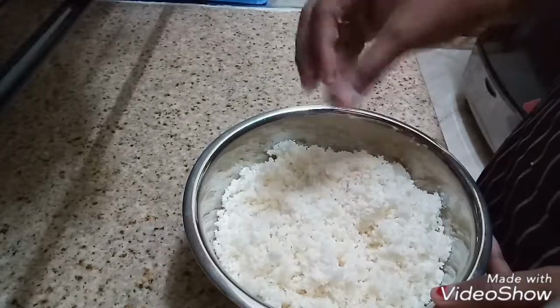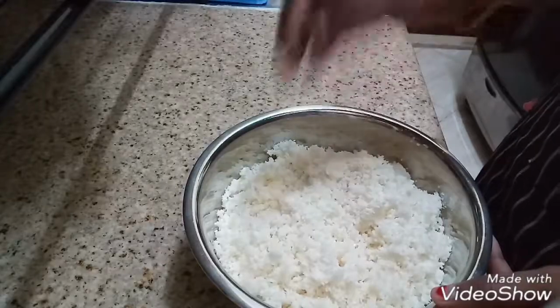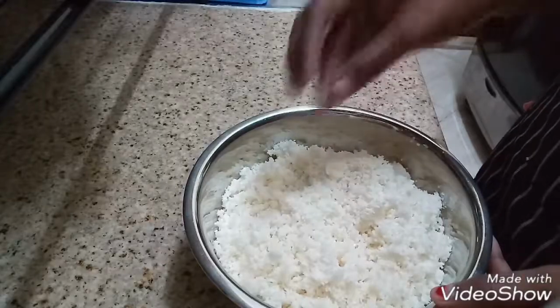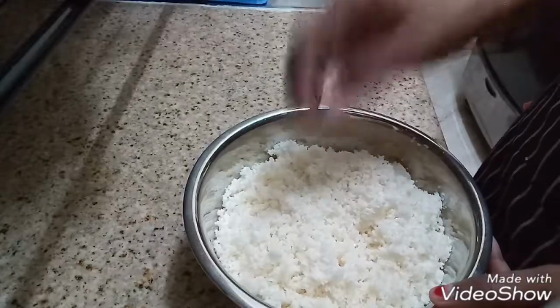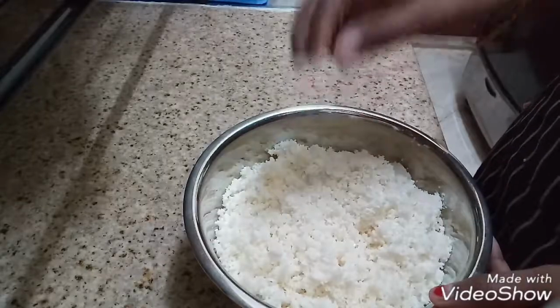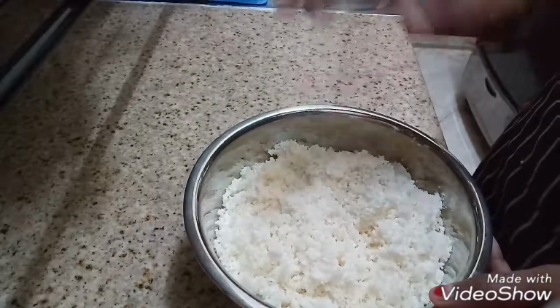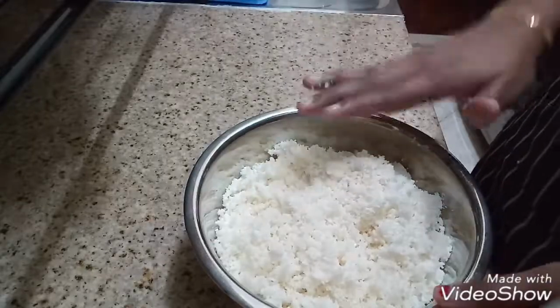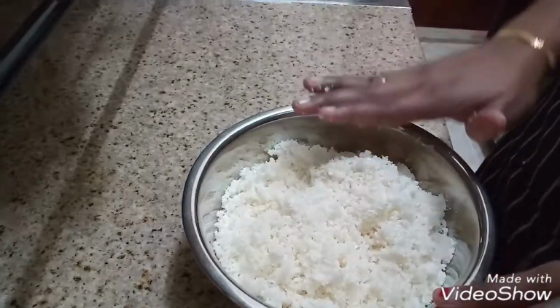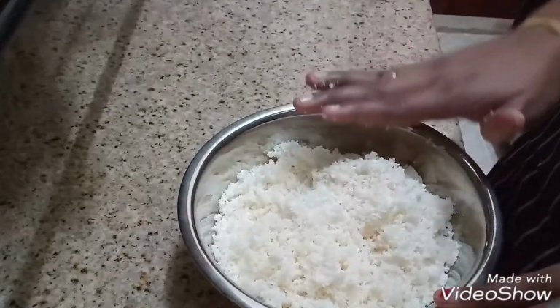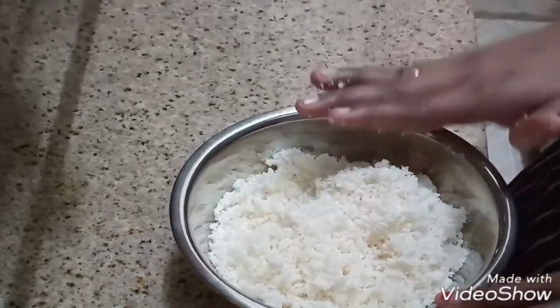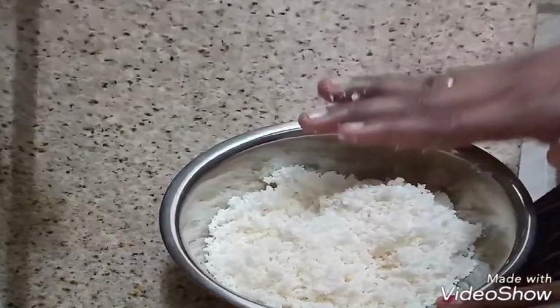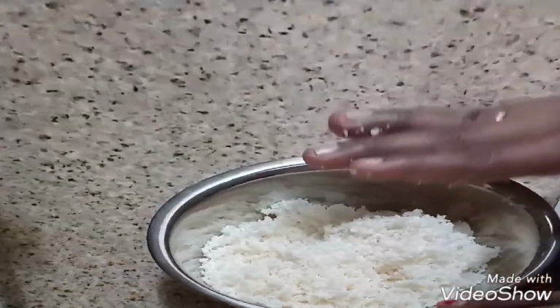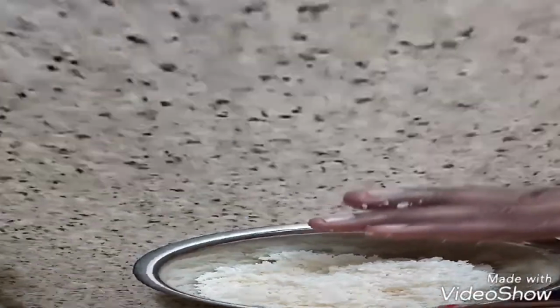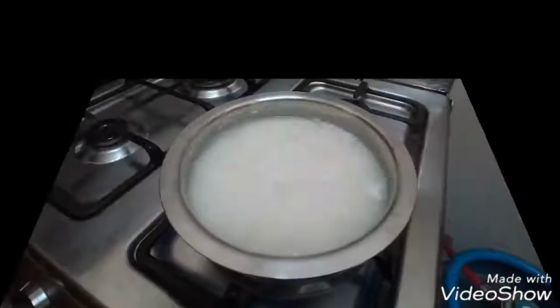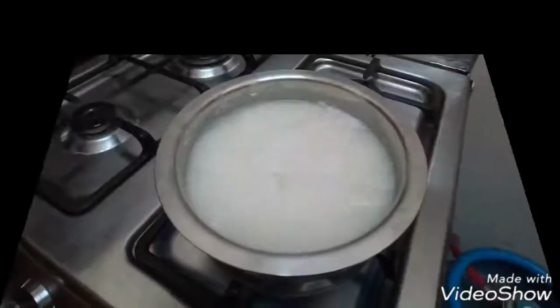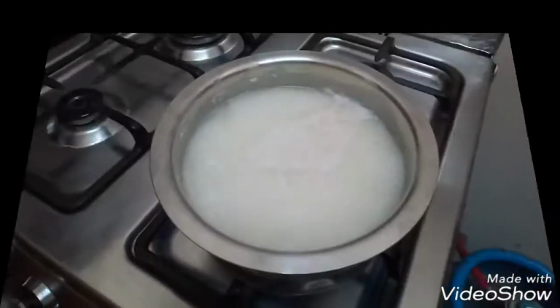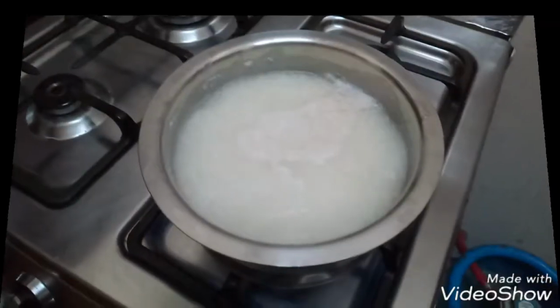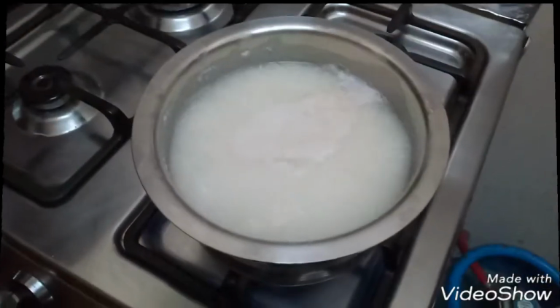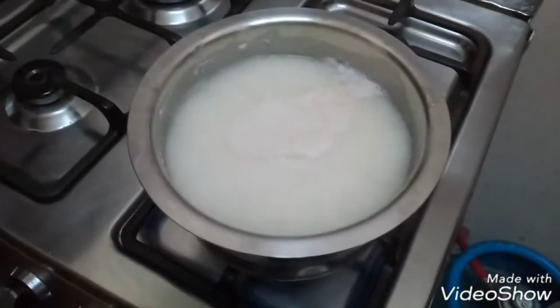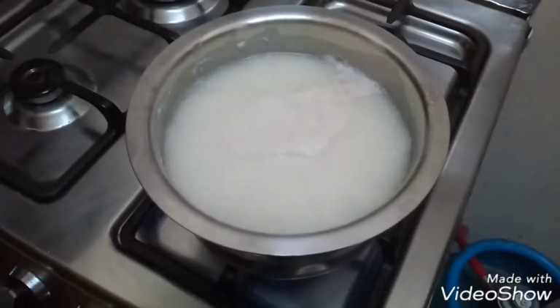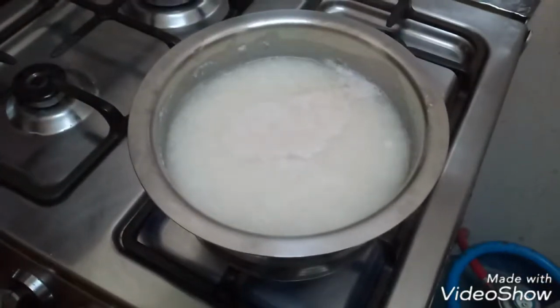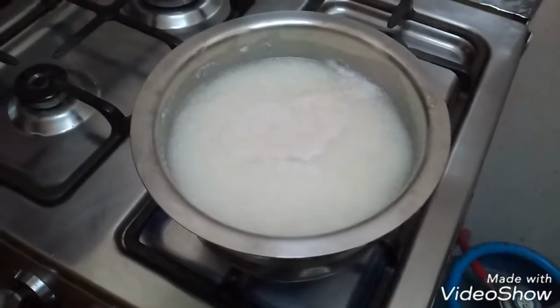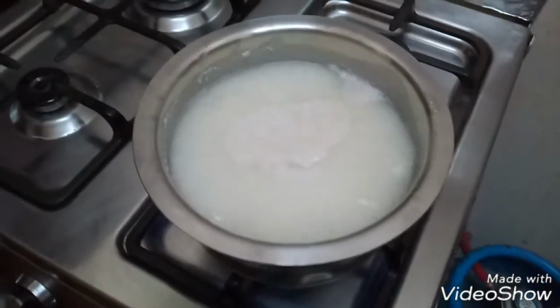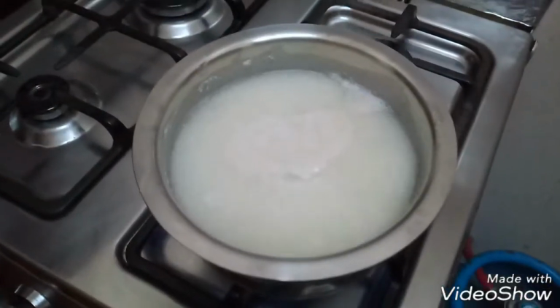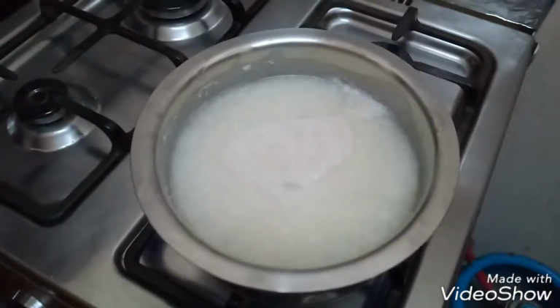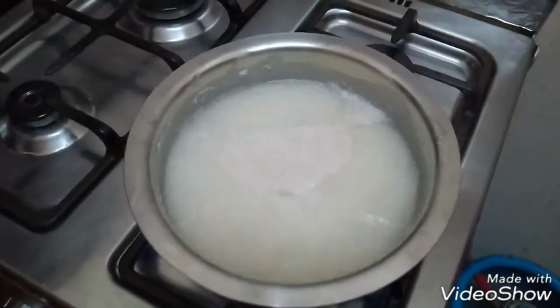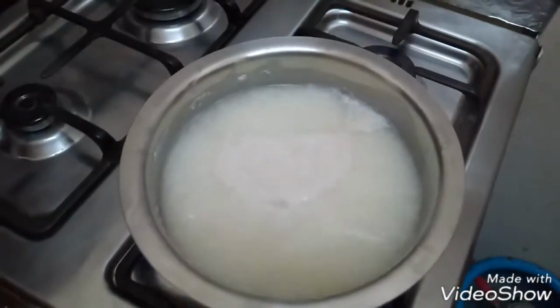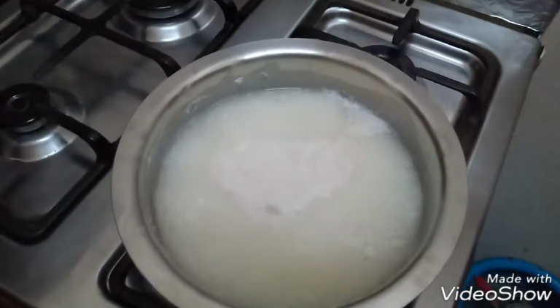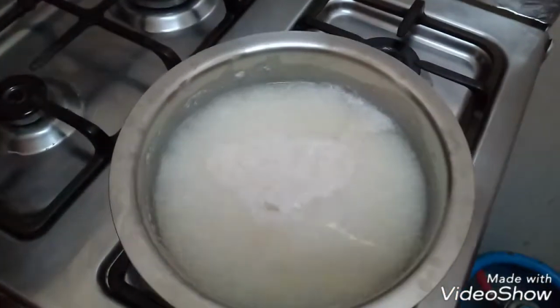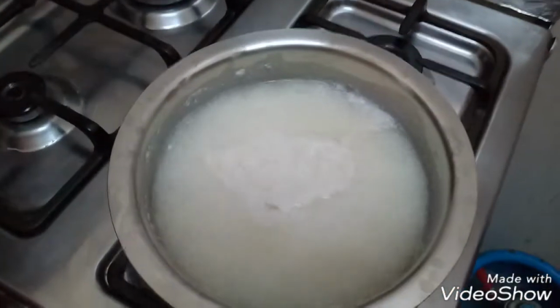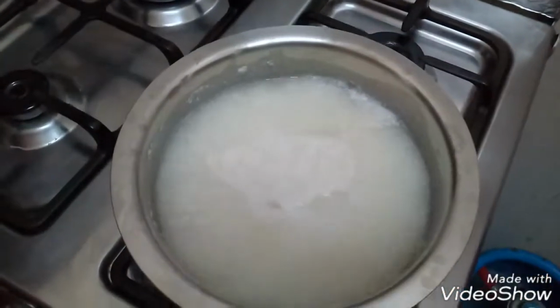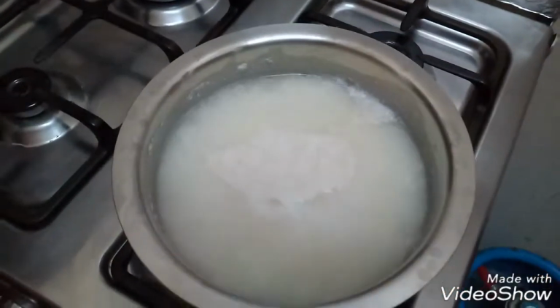Now boil this with some water and salt for 10 minutes.